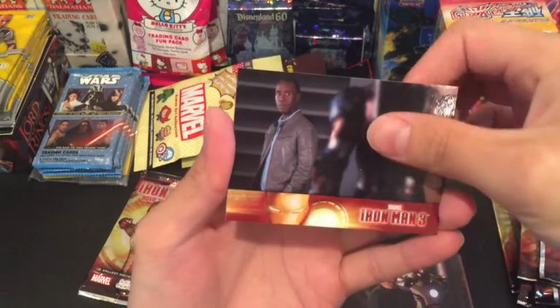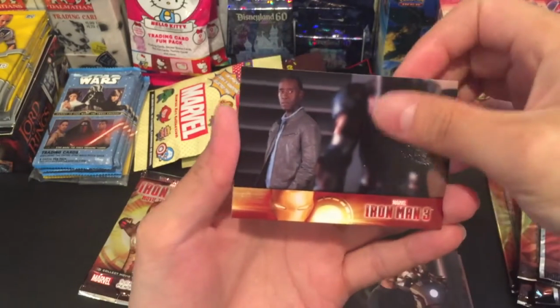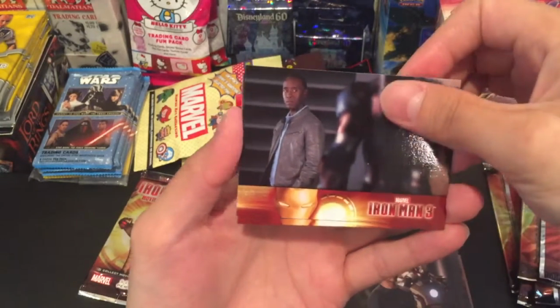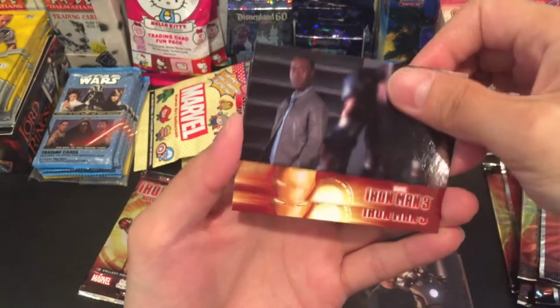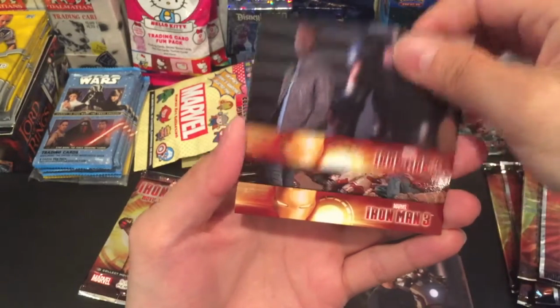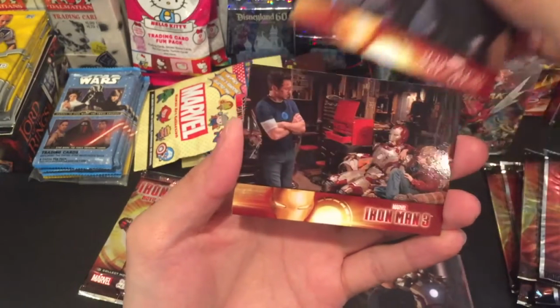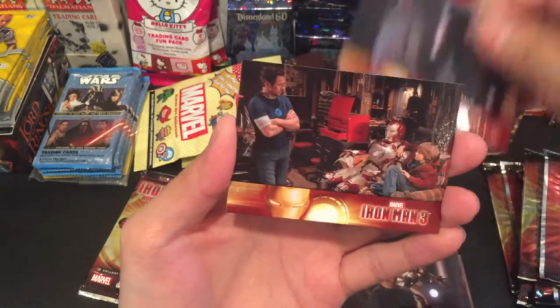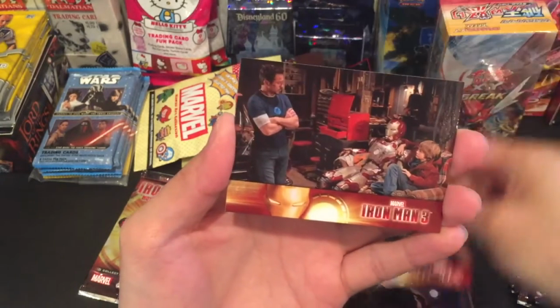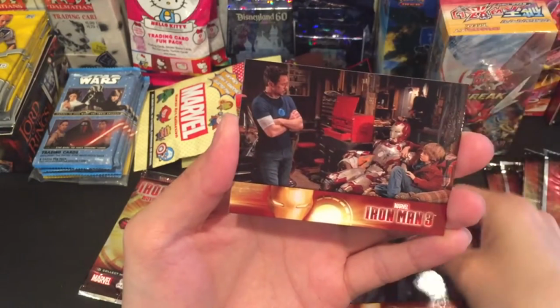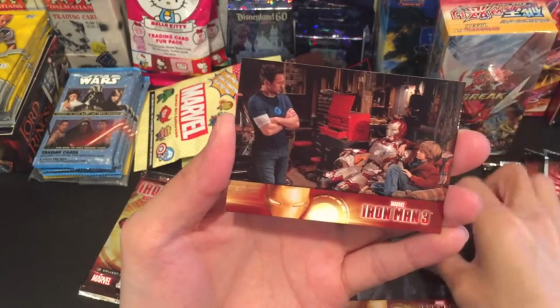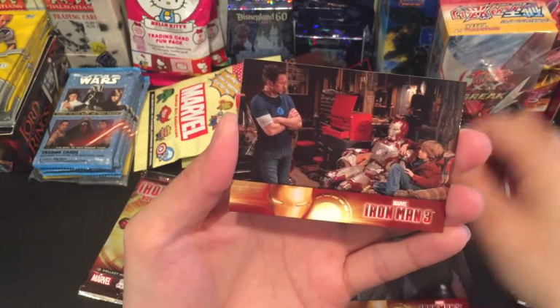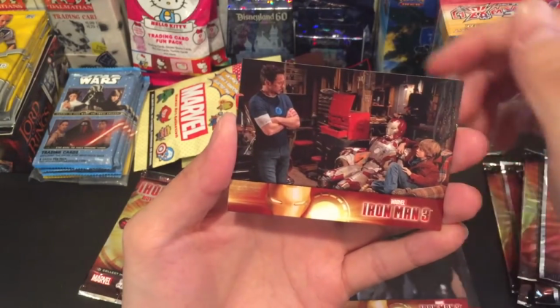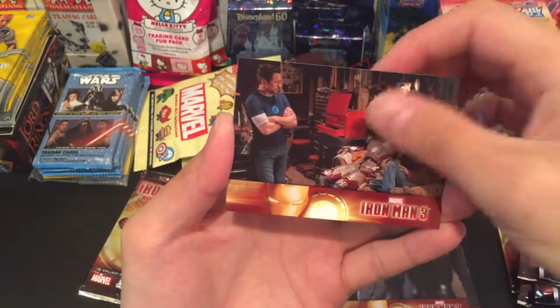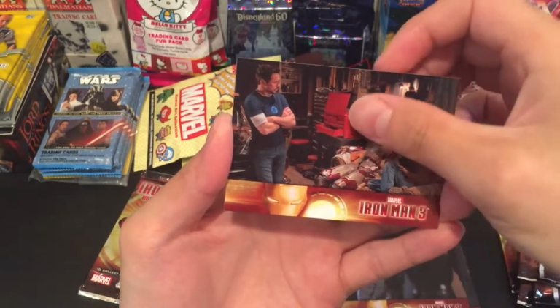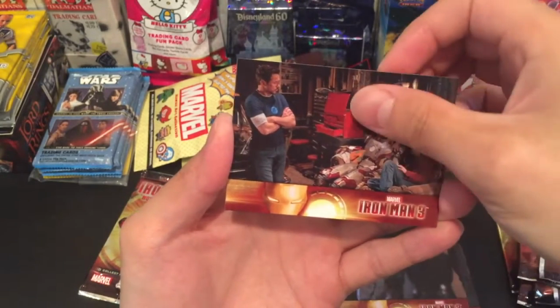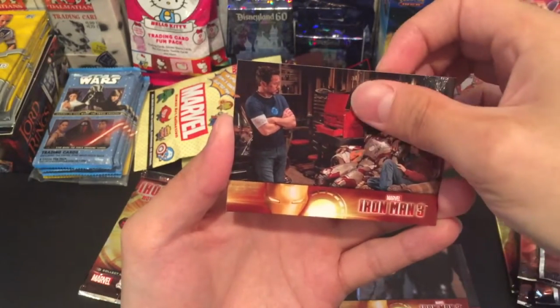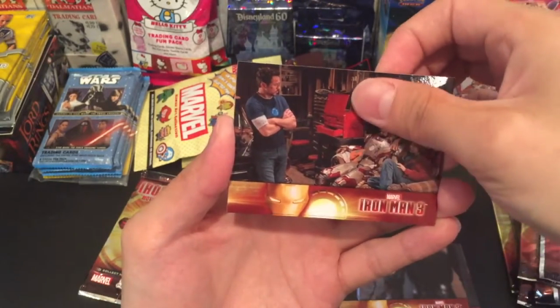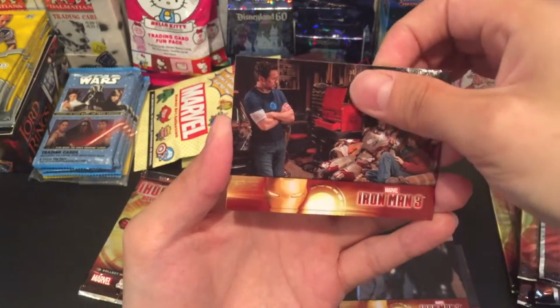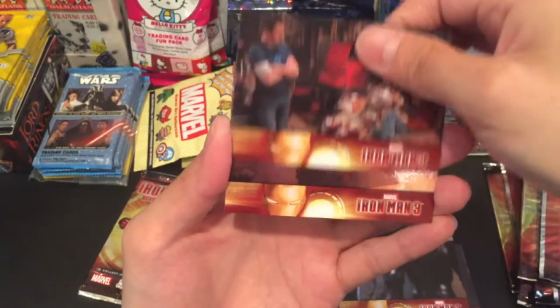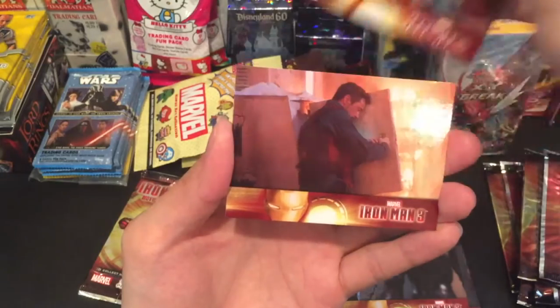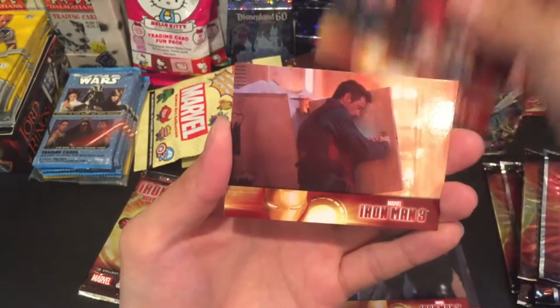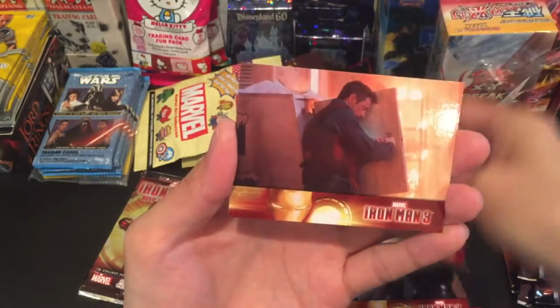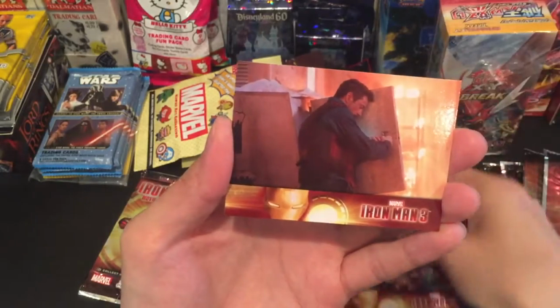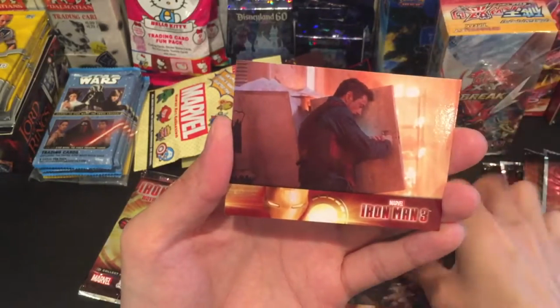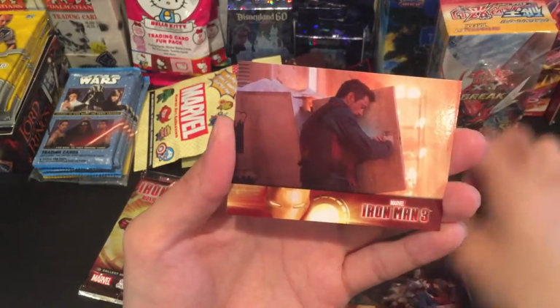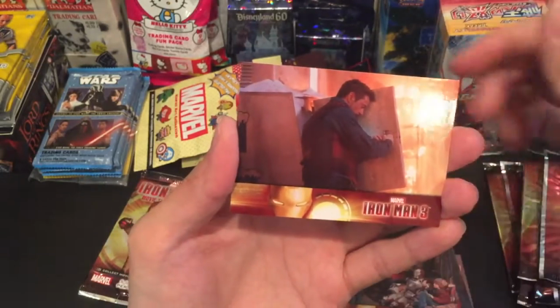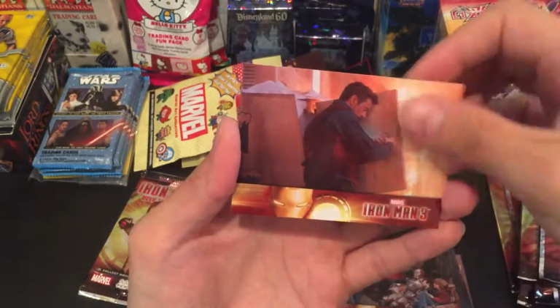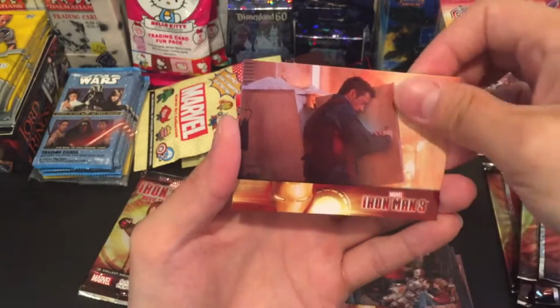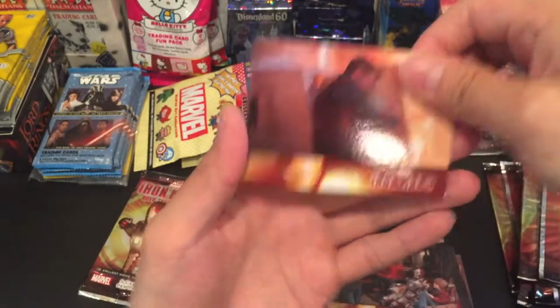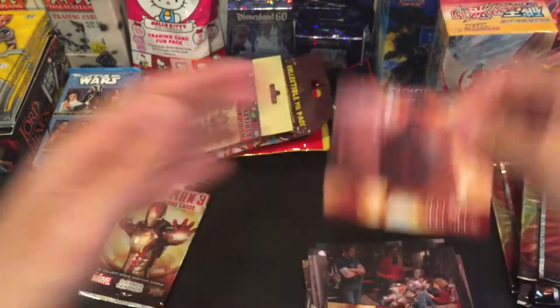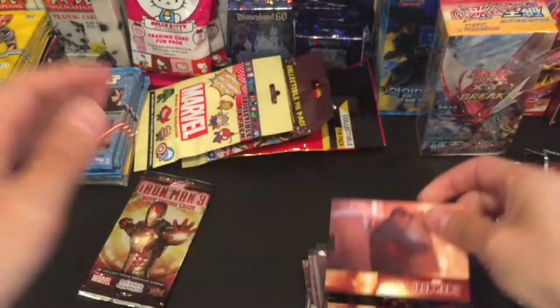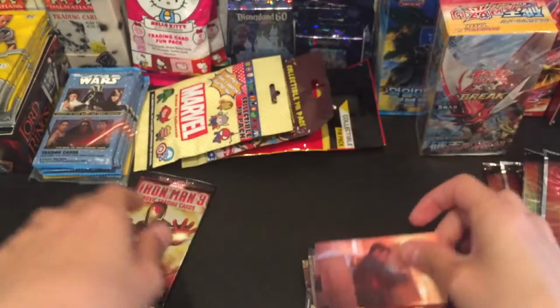Come on — maybe a movie costume card. Nope, nothing.